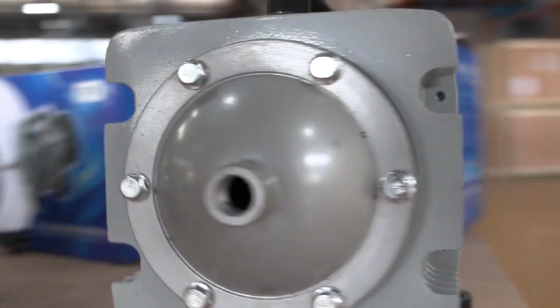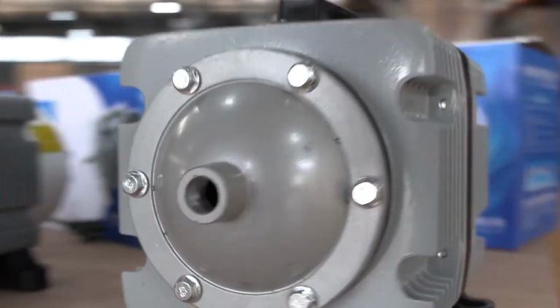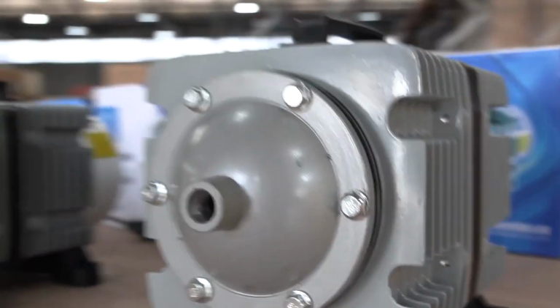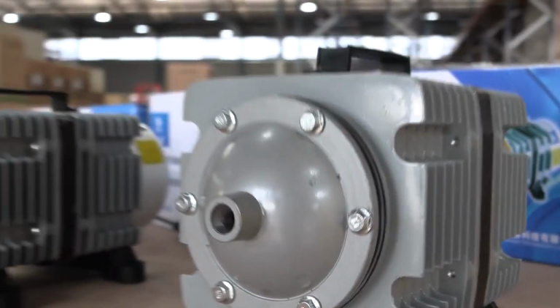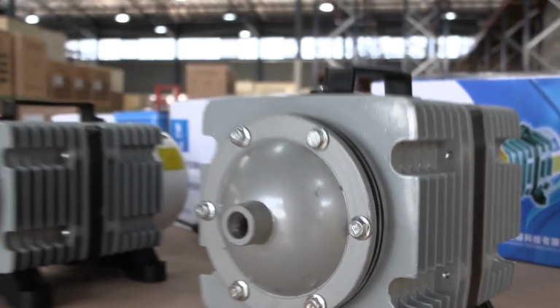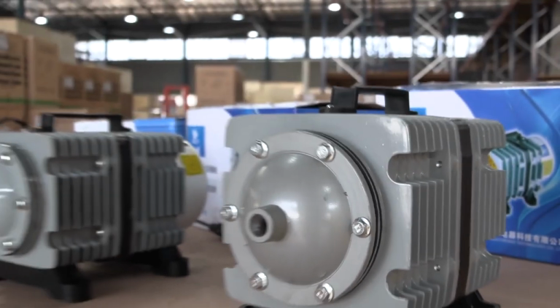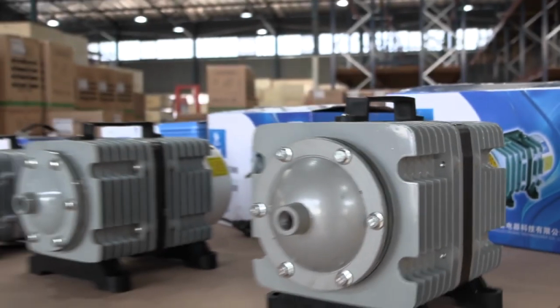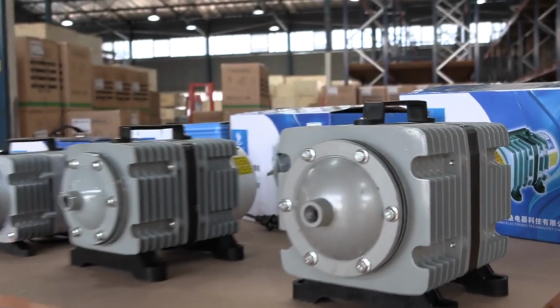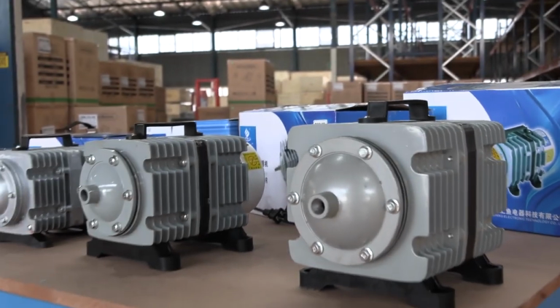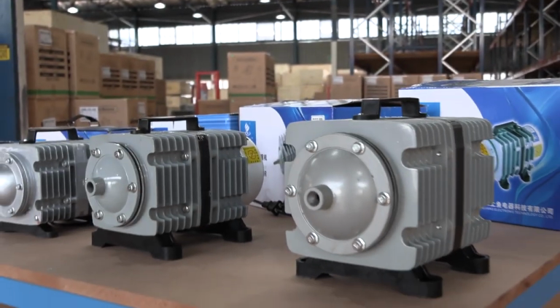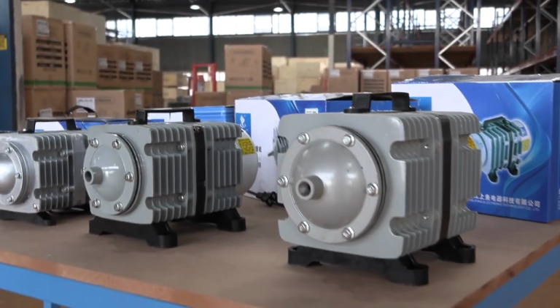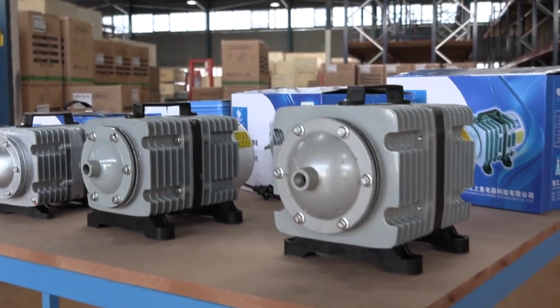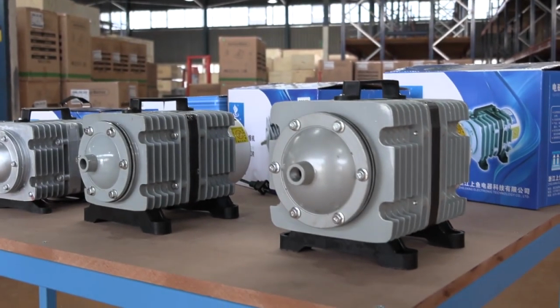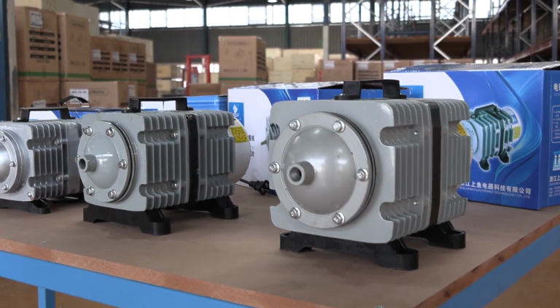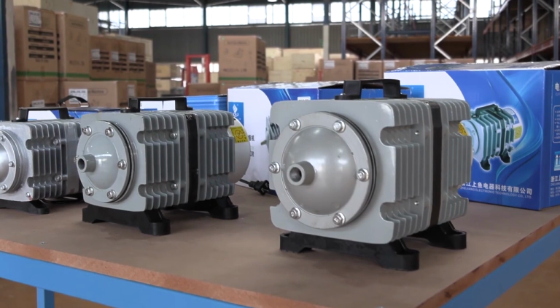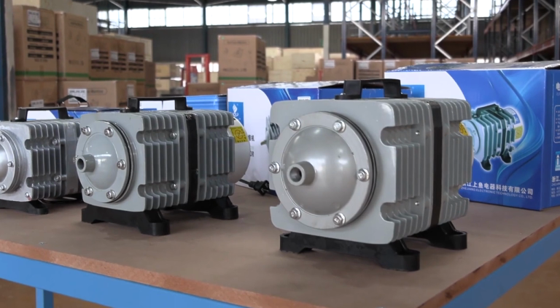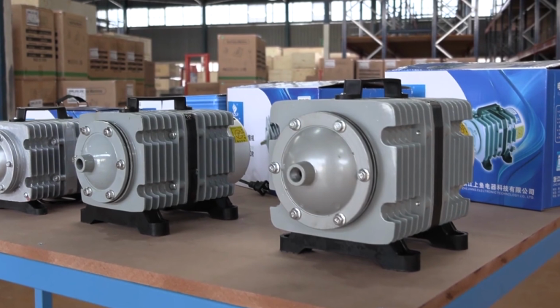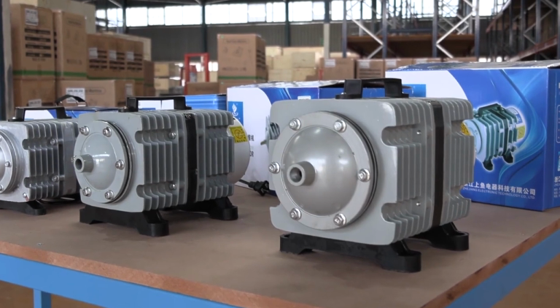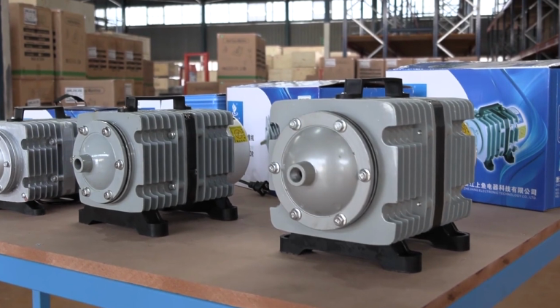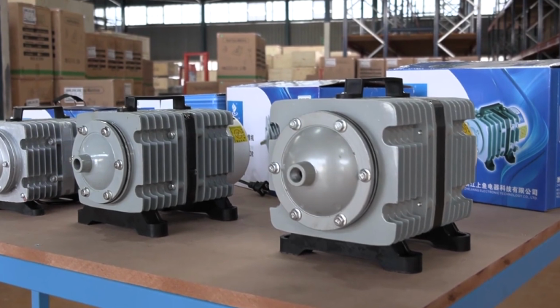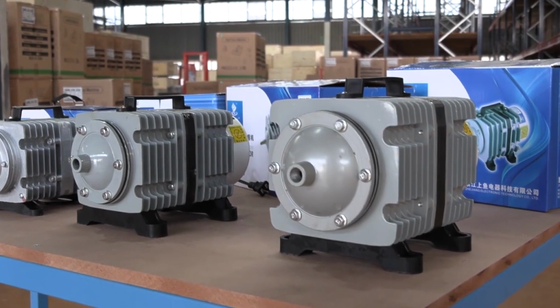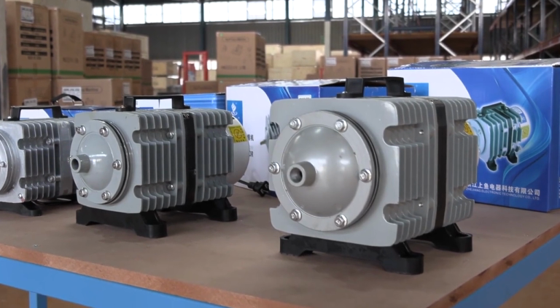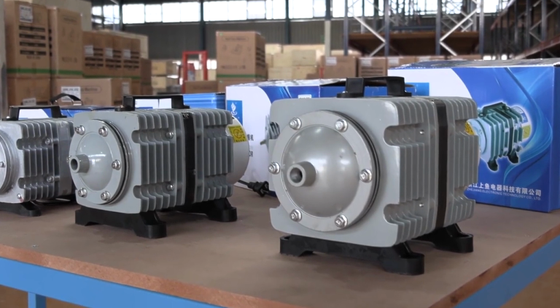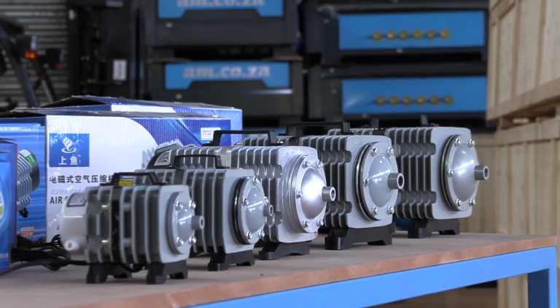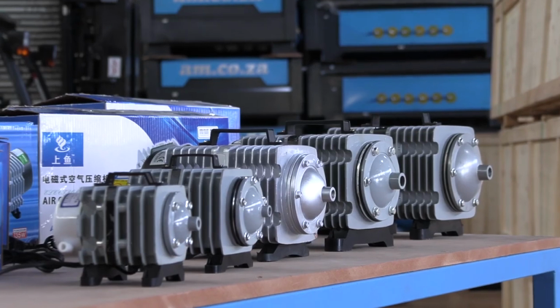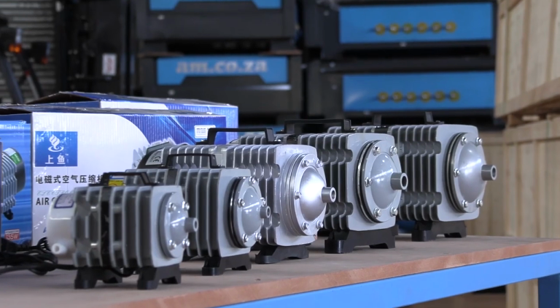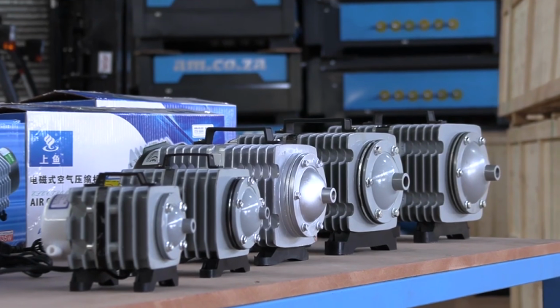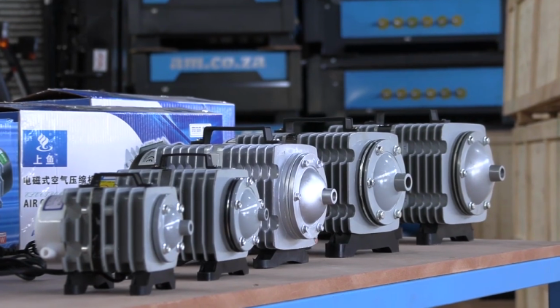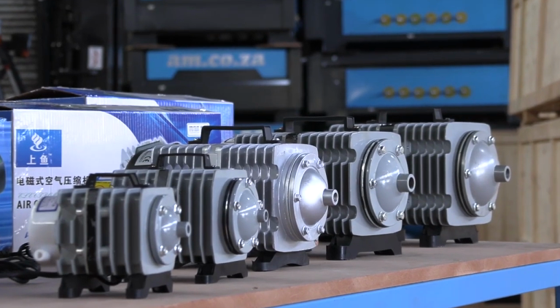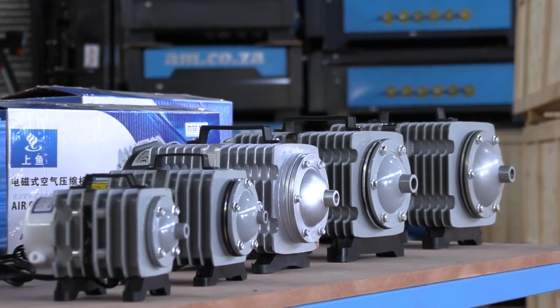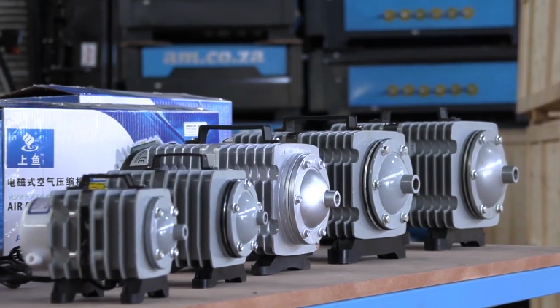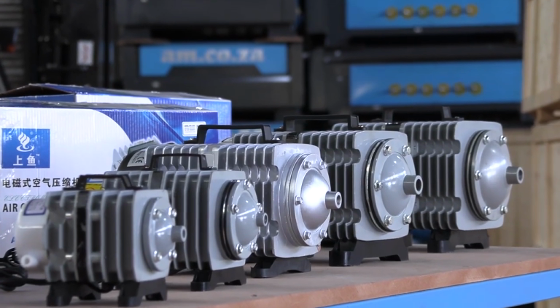So there you go. For more information on the am.co.za range of air pumps, just call sales.